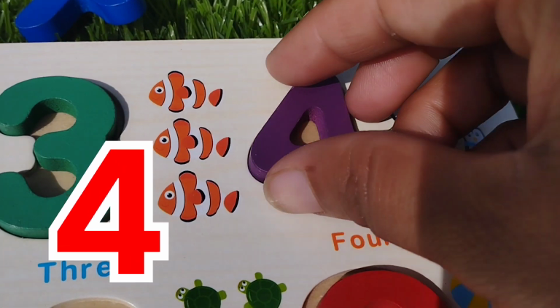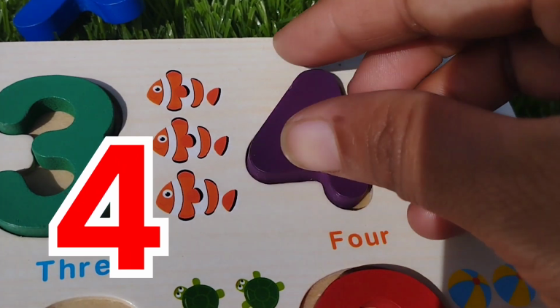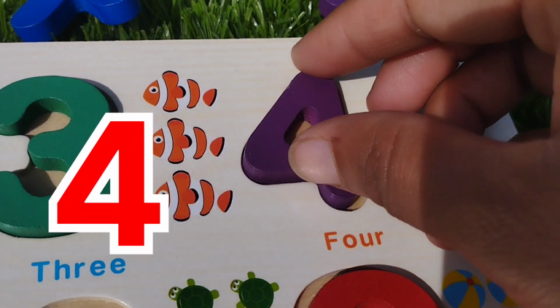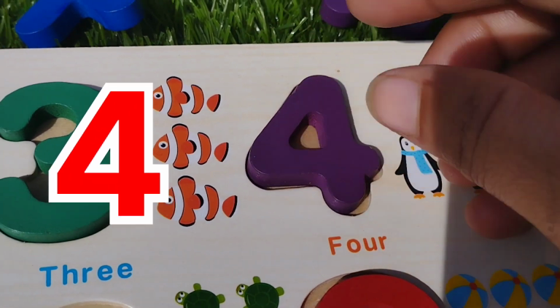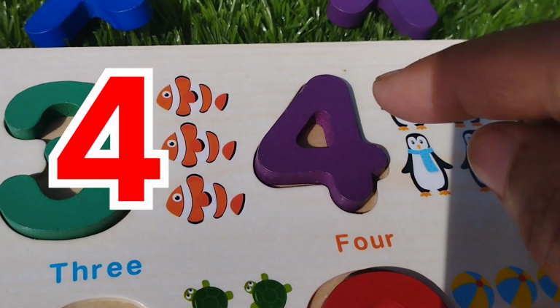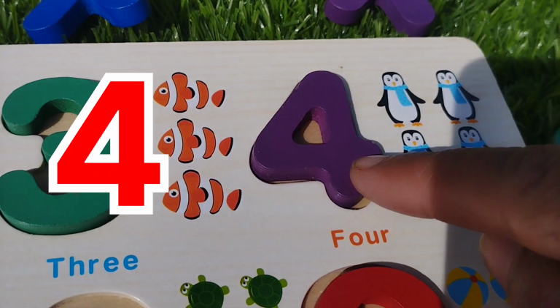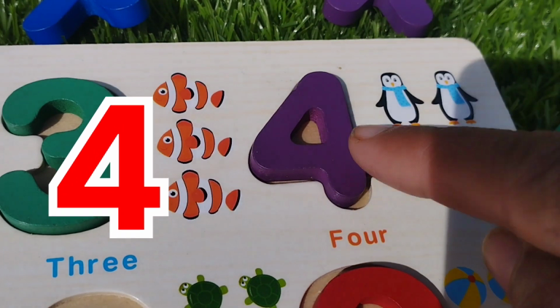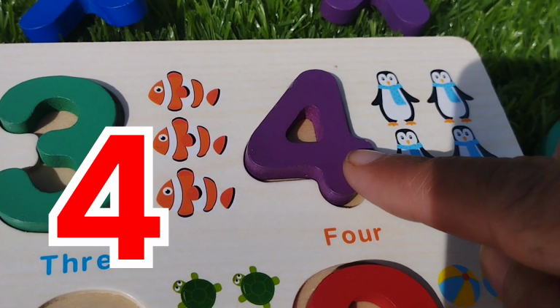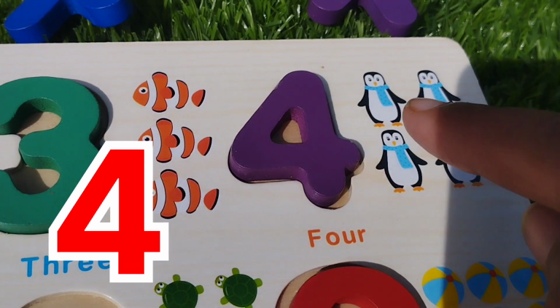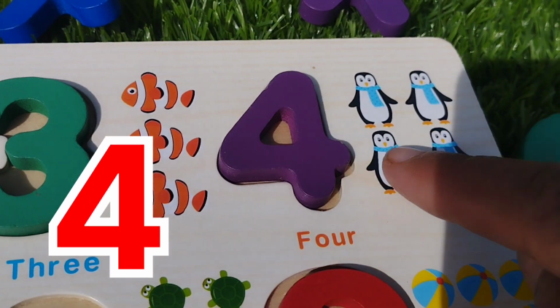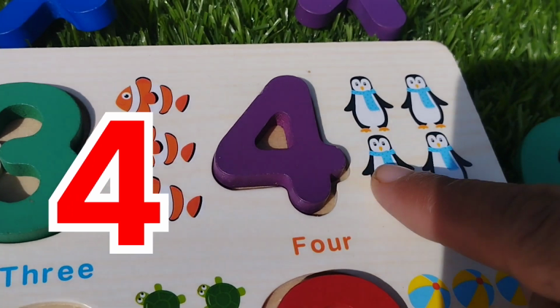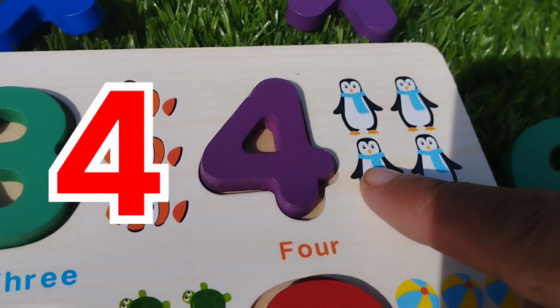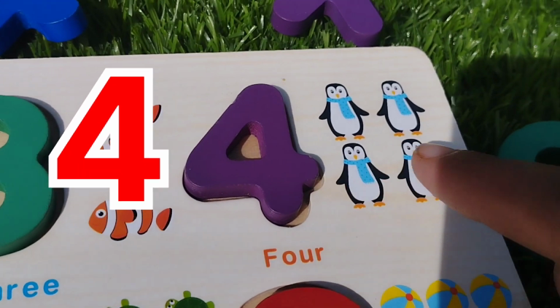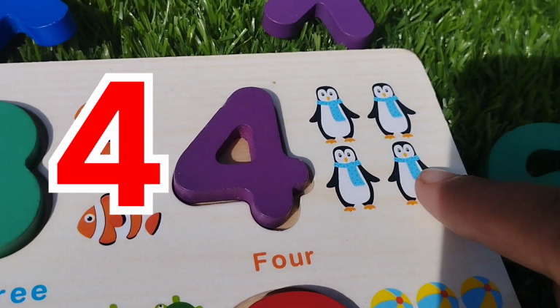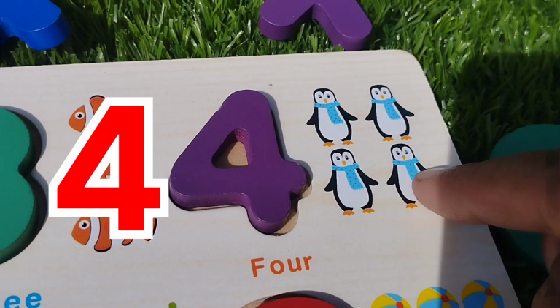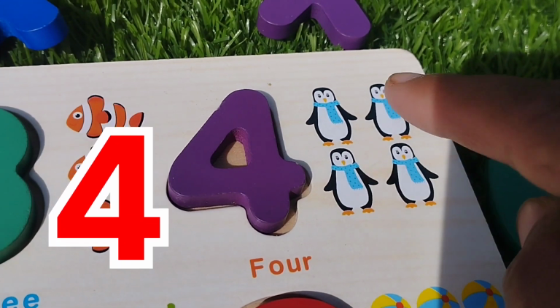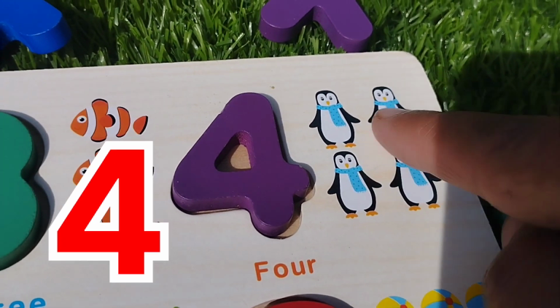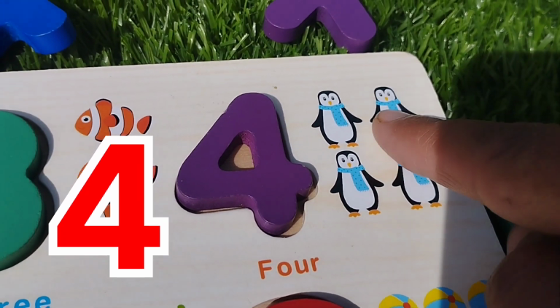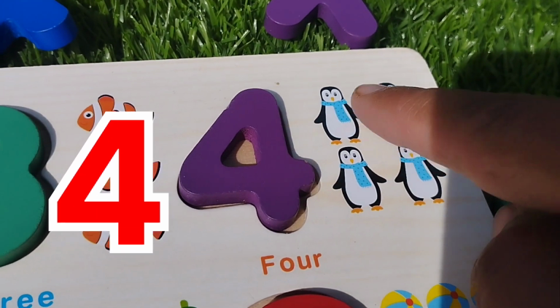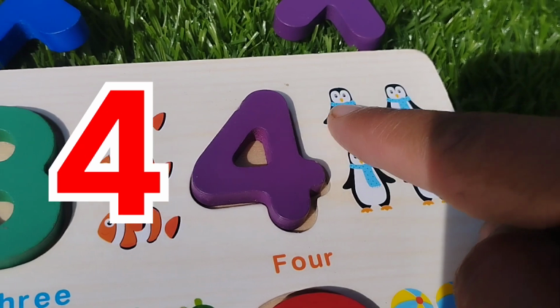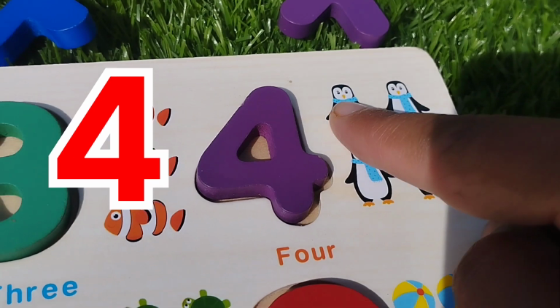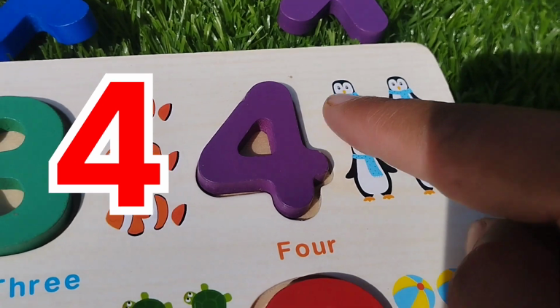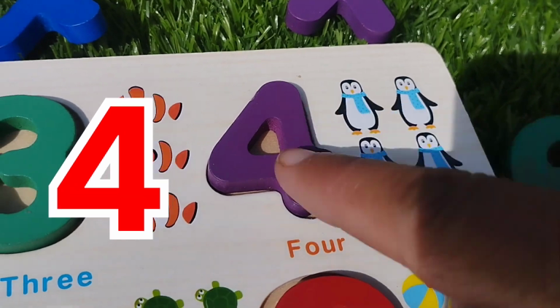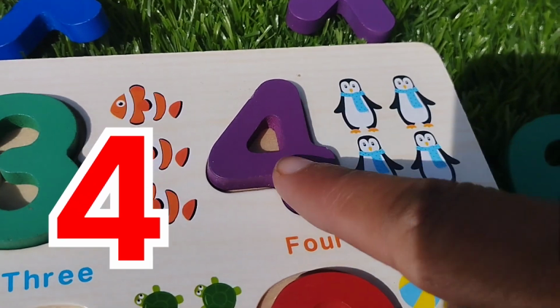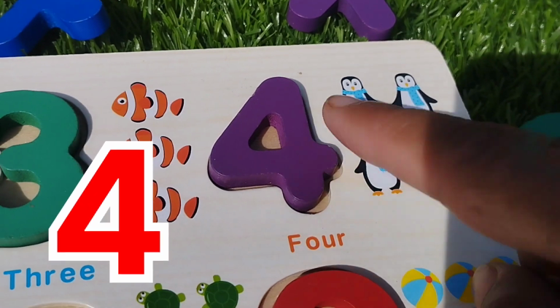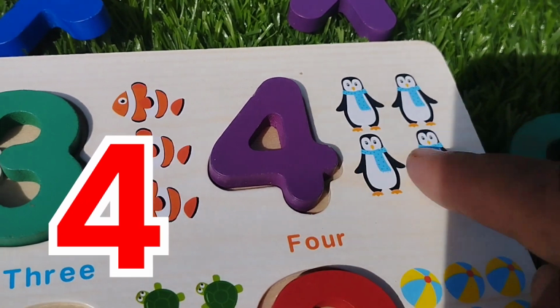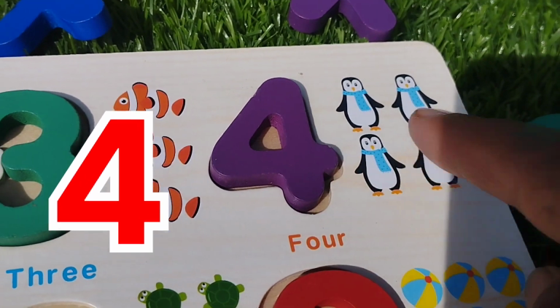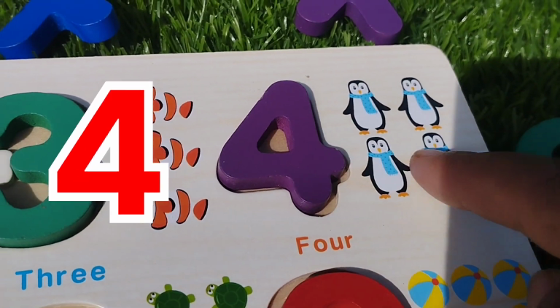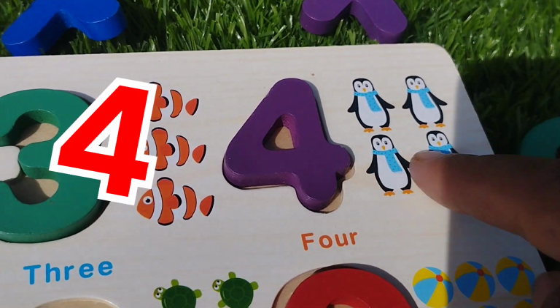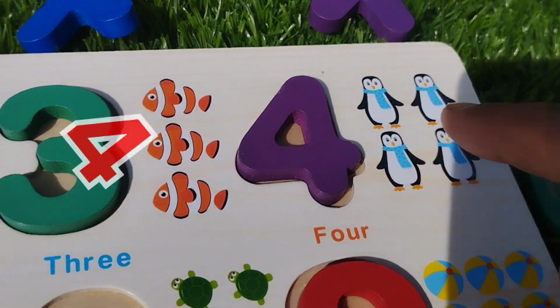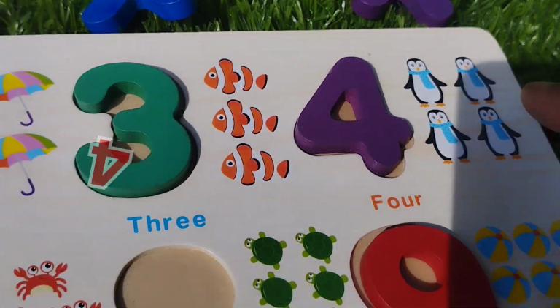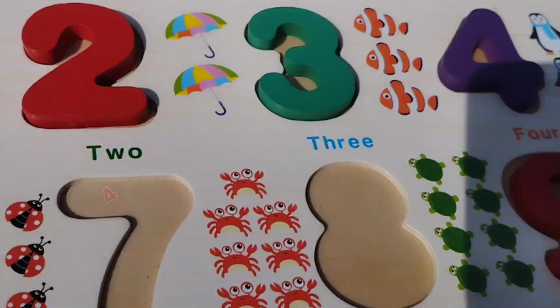The next number is four. Number four. One, two, three, four penguins.